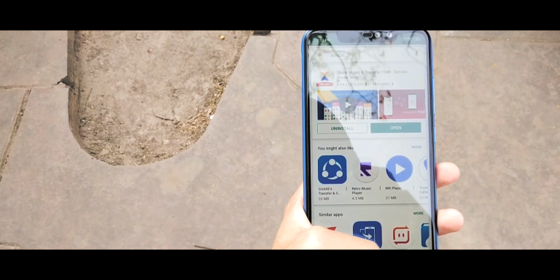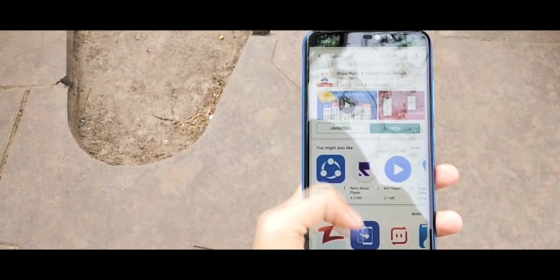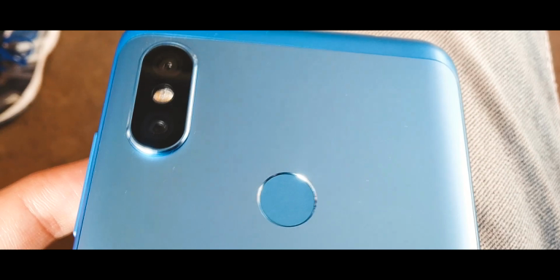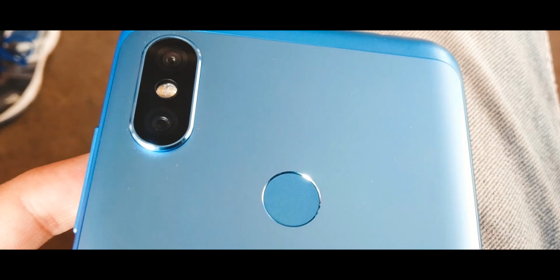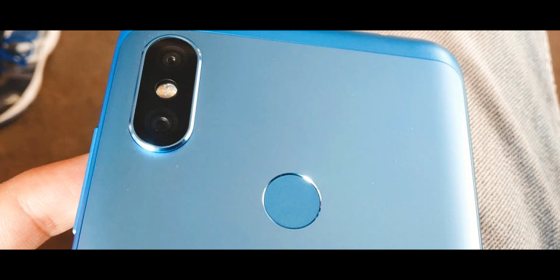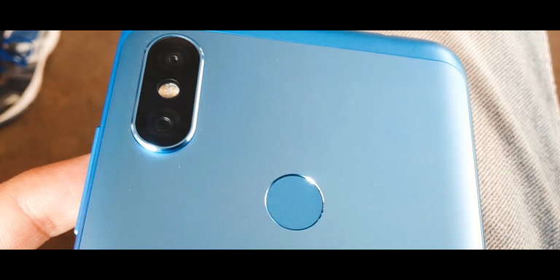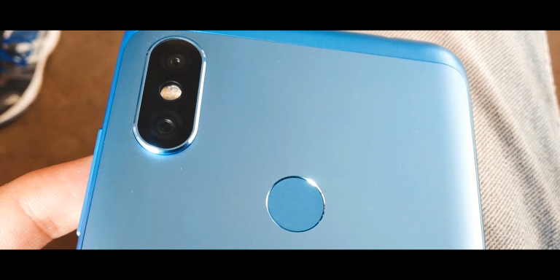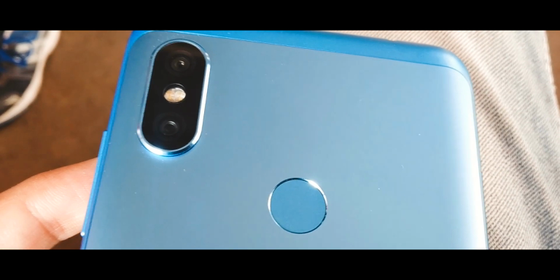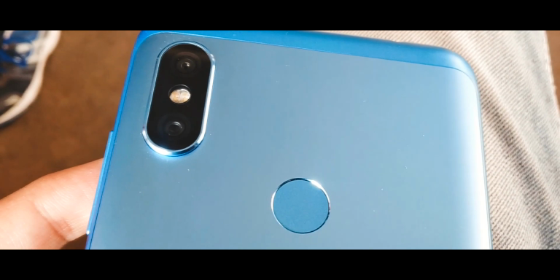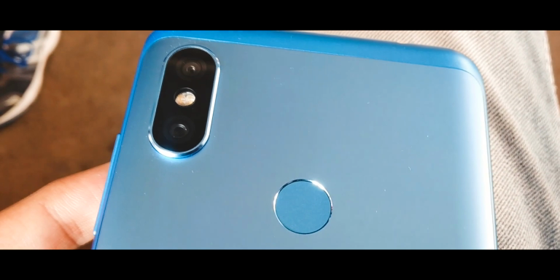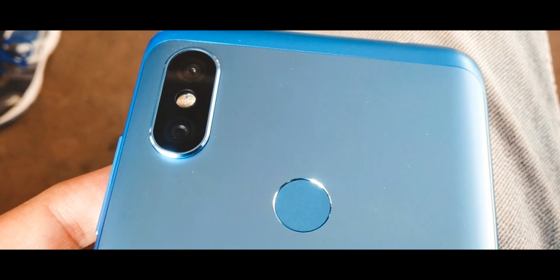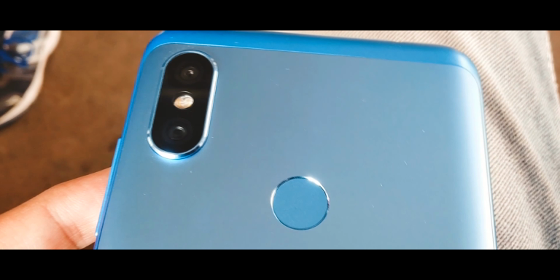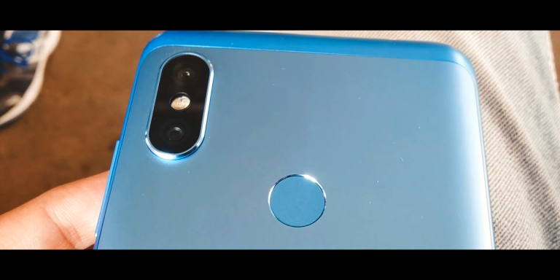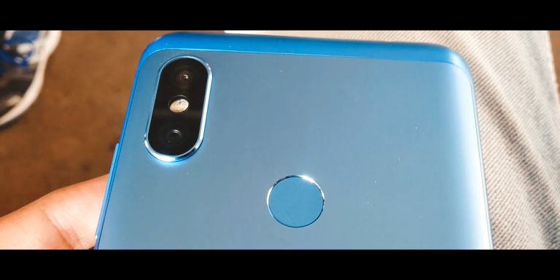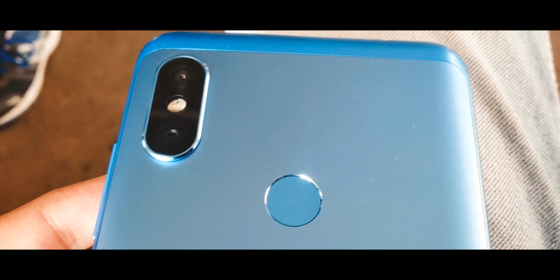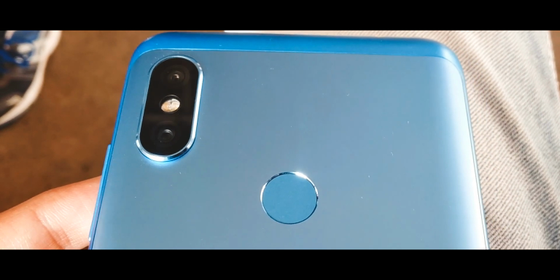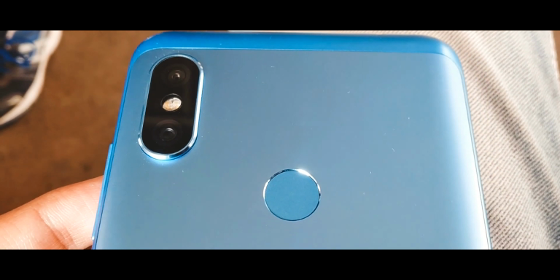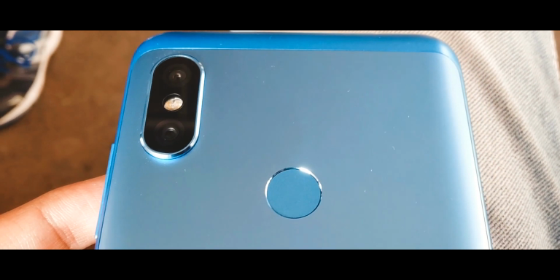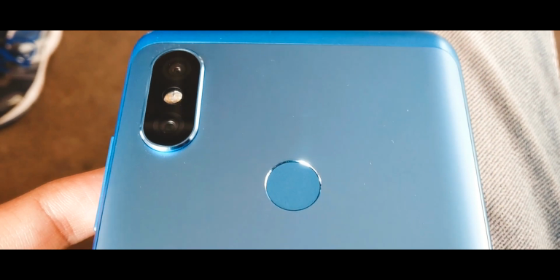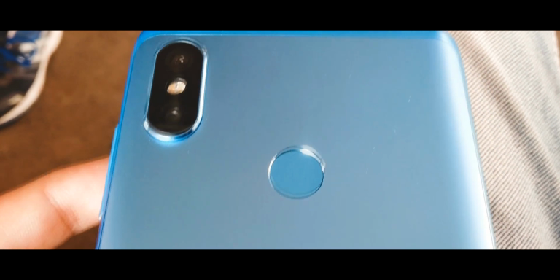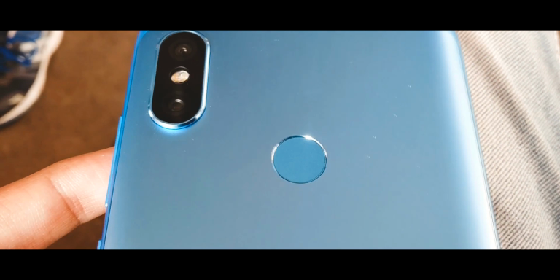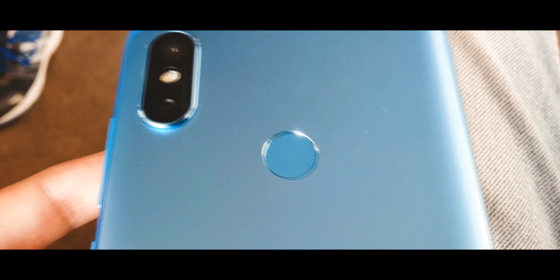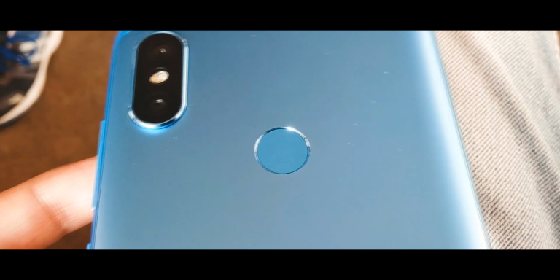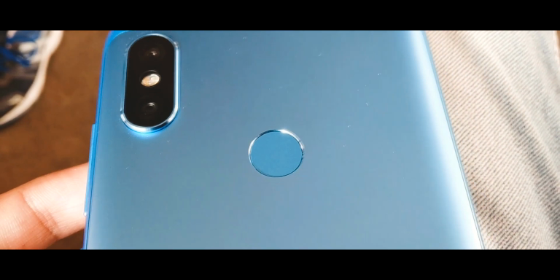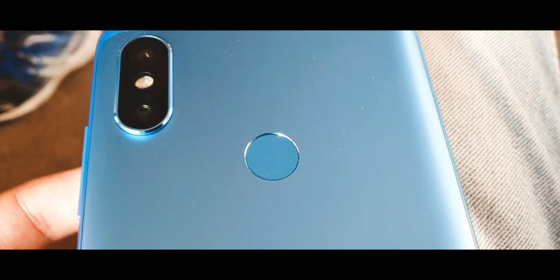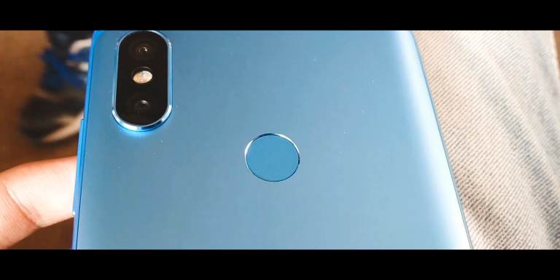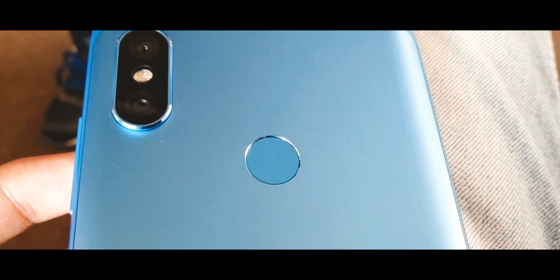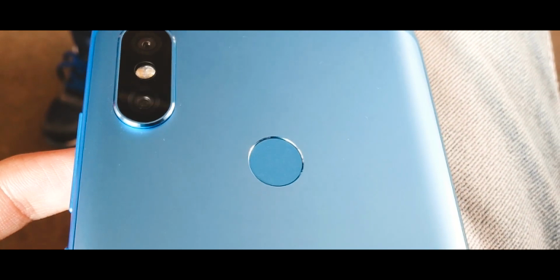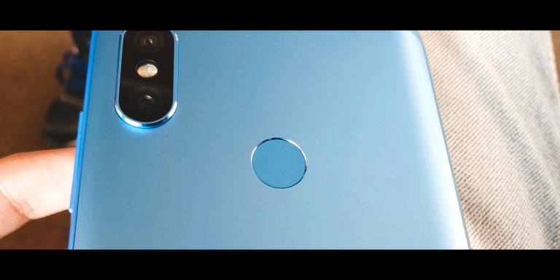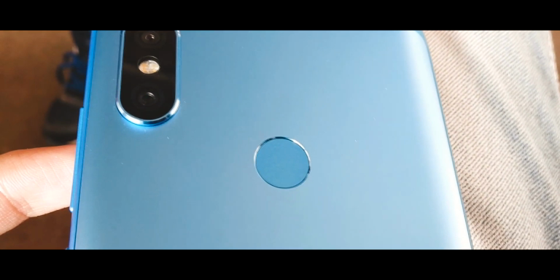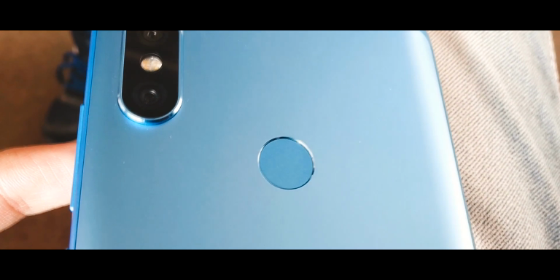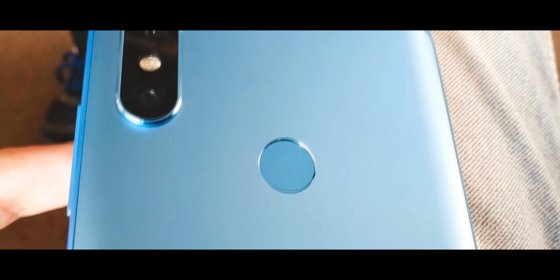On the rear side you can find a 12 plus 5 megapixel dual camera setup, with the primary lens having an f1.9 aperture.